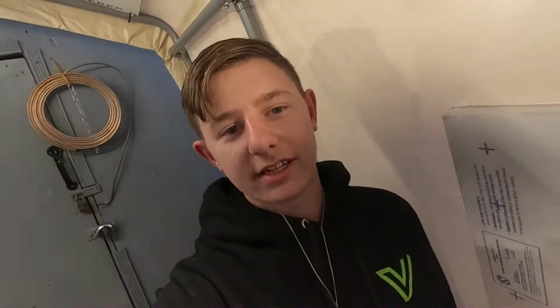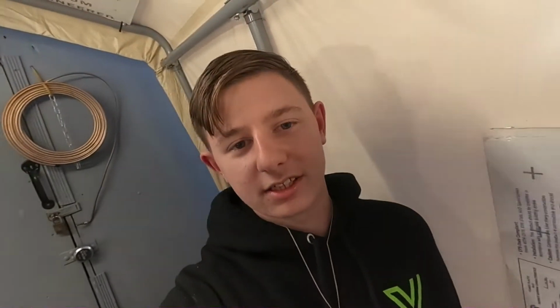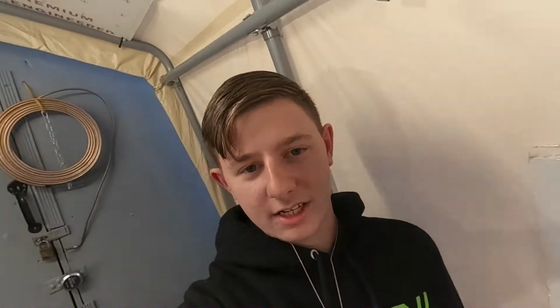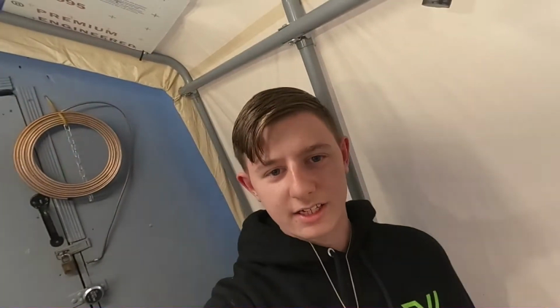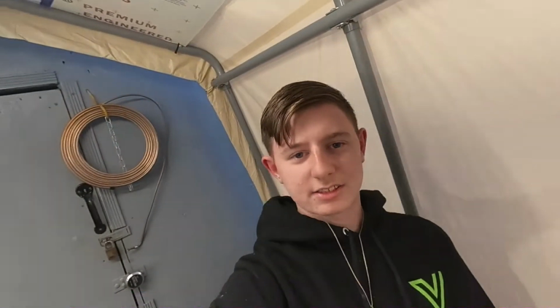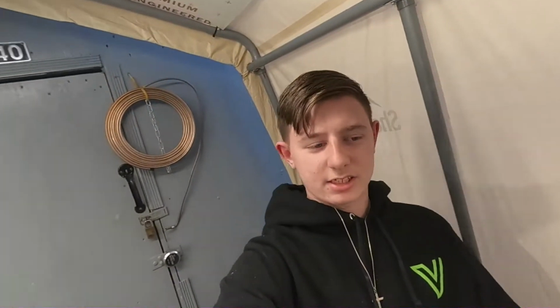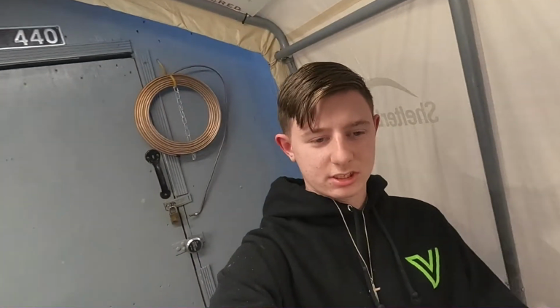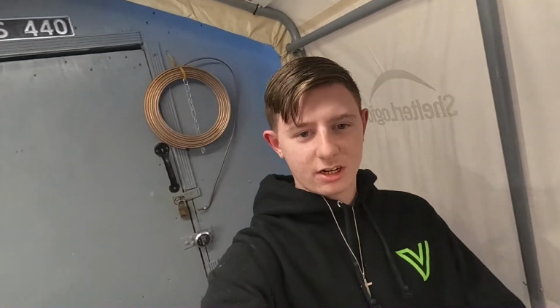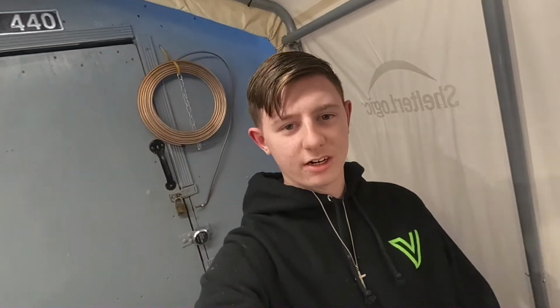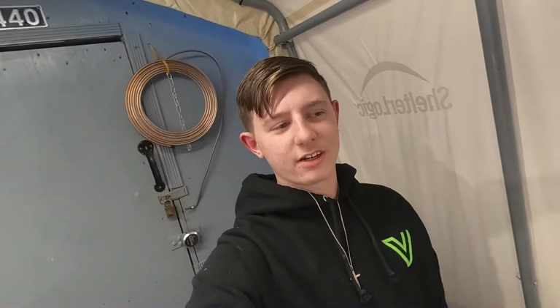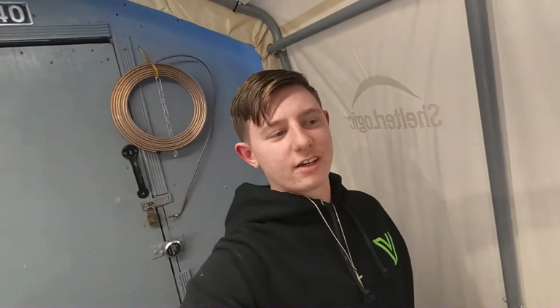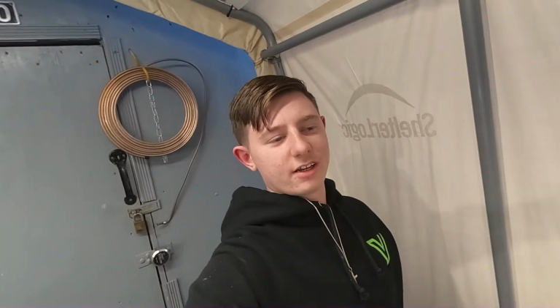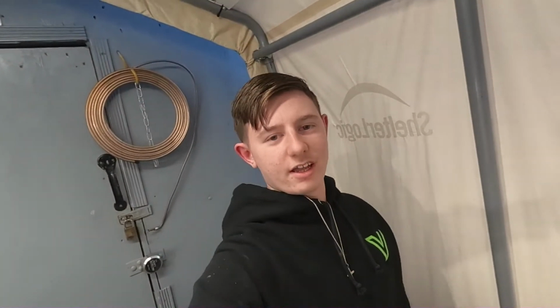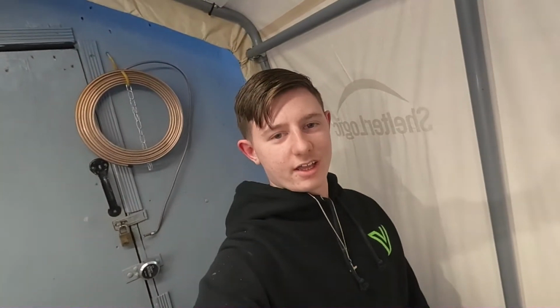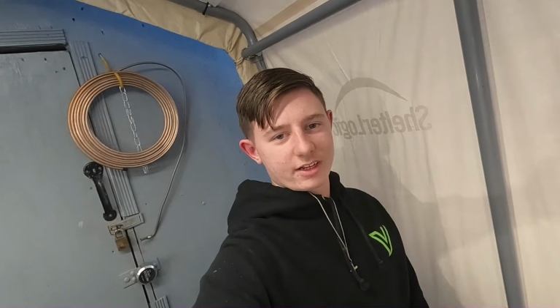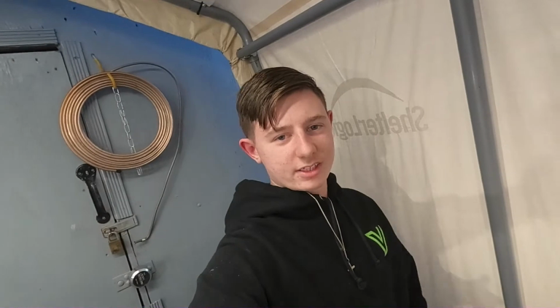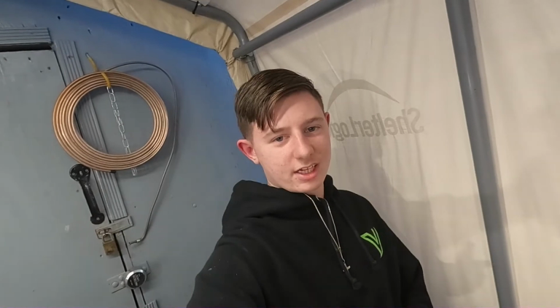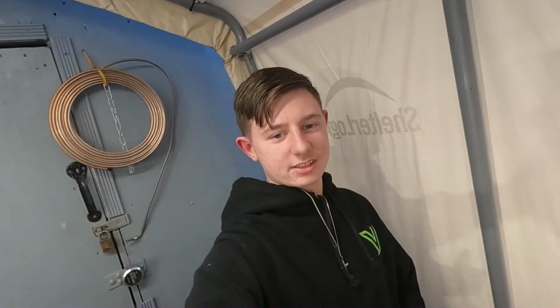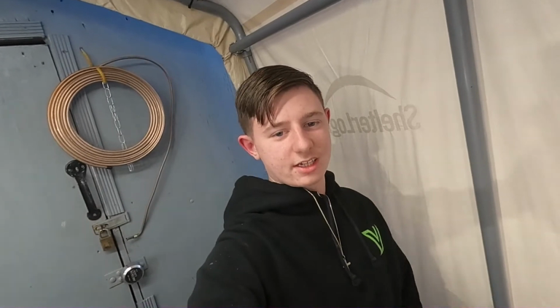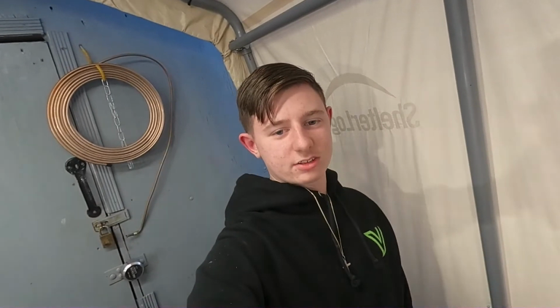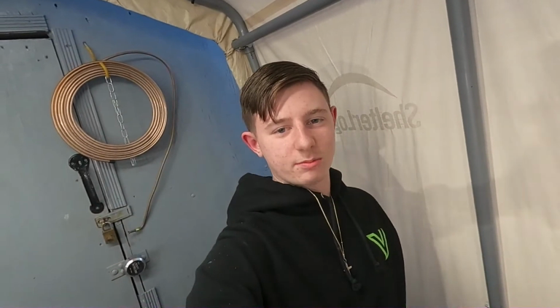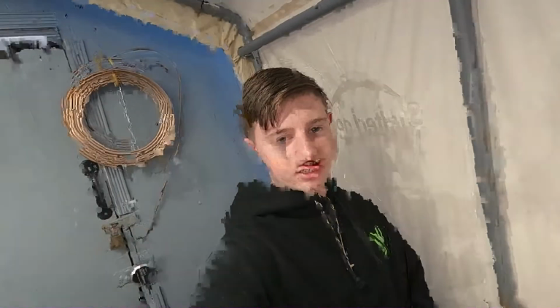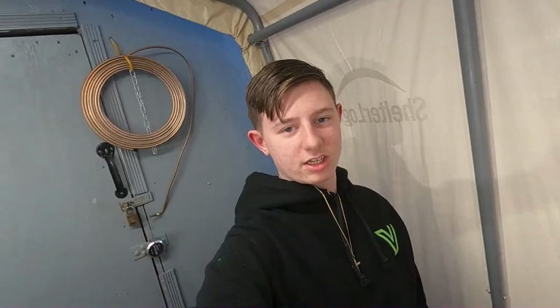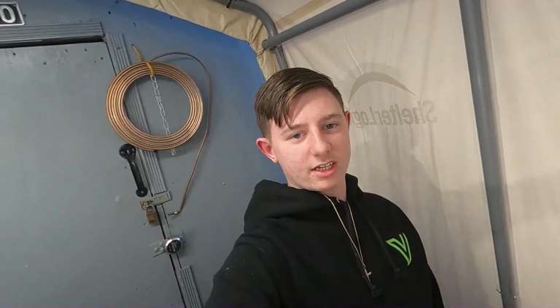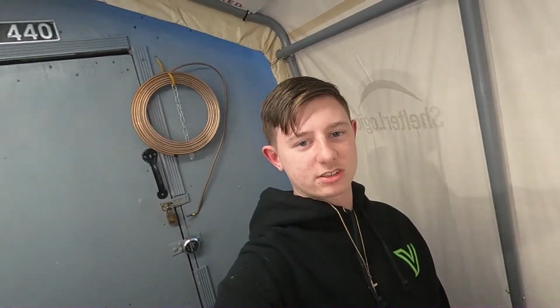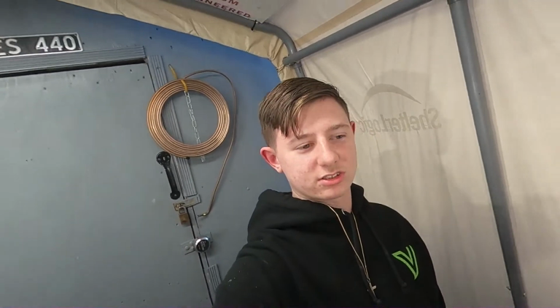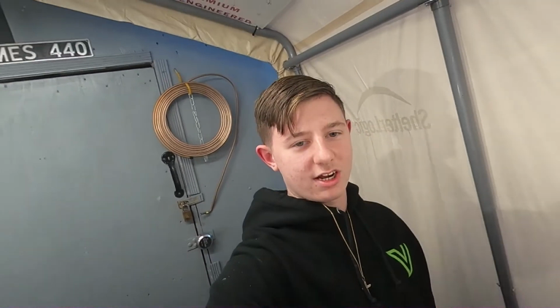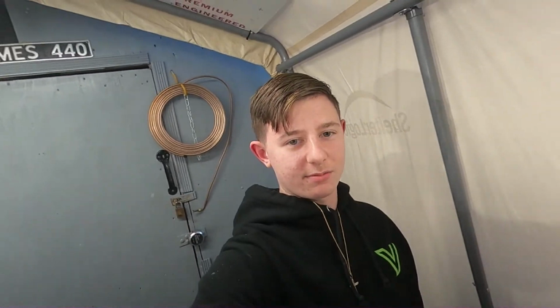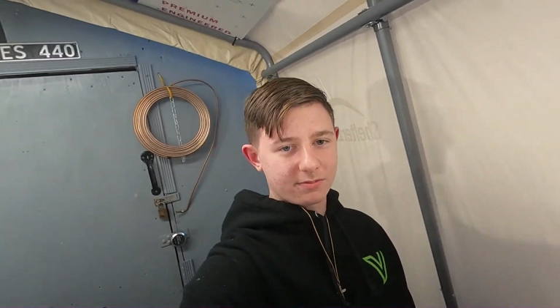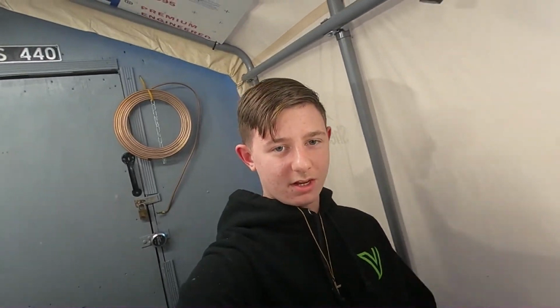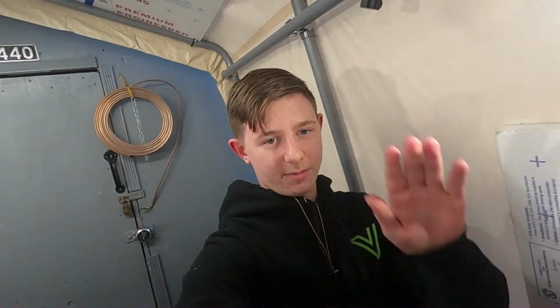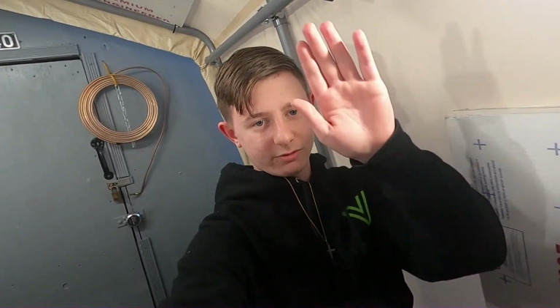Well, that's it, guys — that's the car. I'll catch you guys on the next one. Make sure you like and subscribe. I'm out.